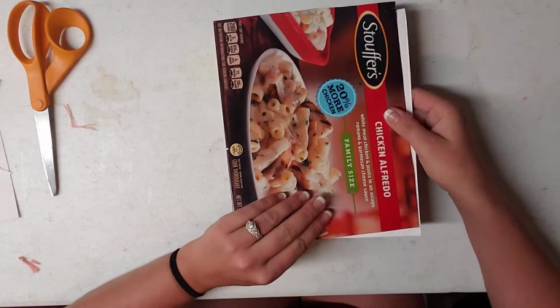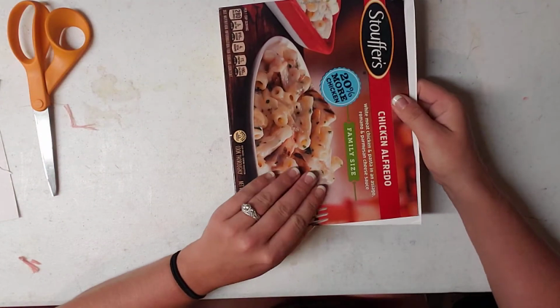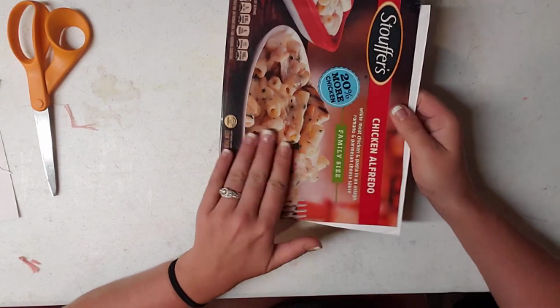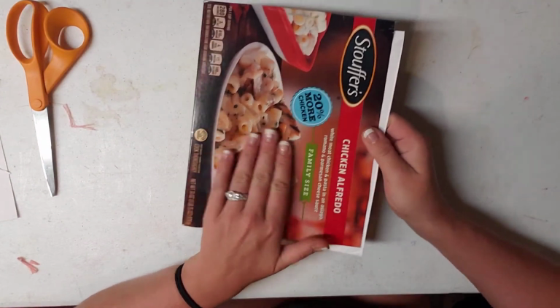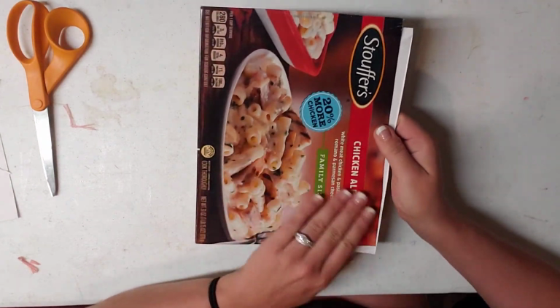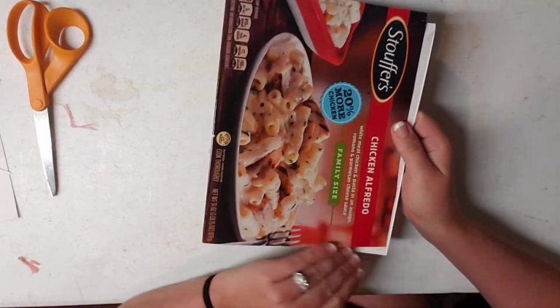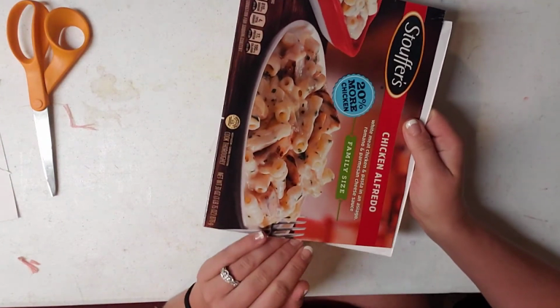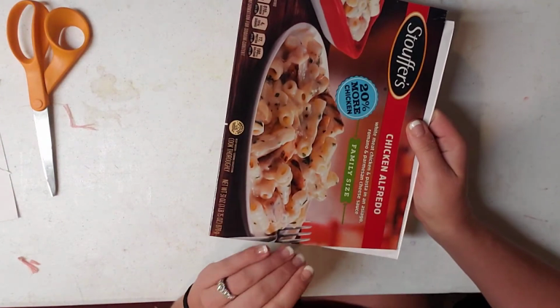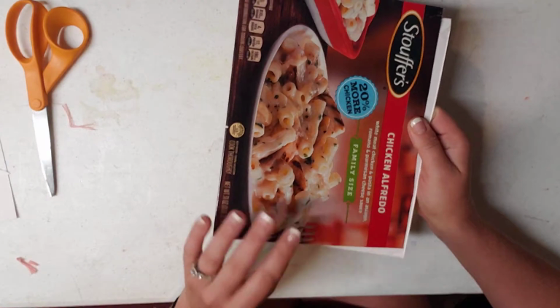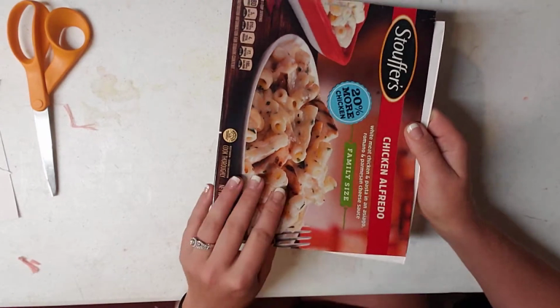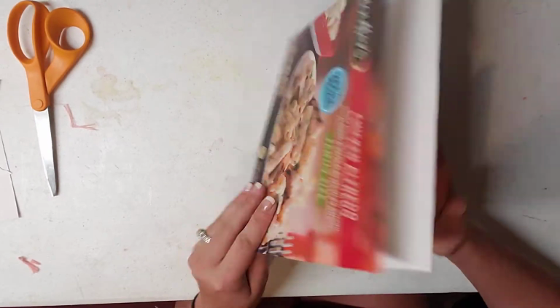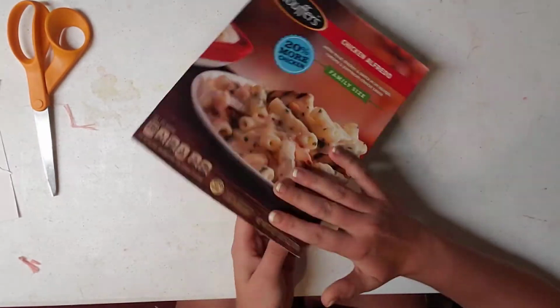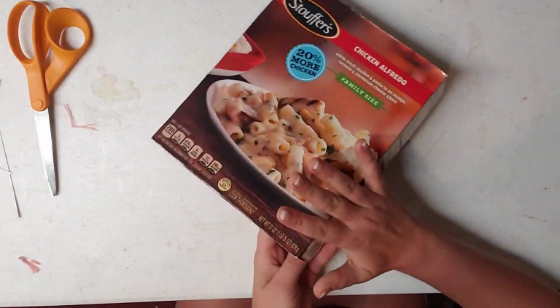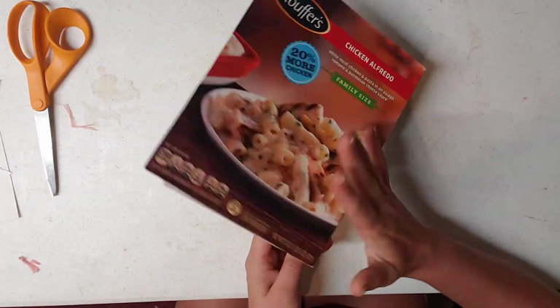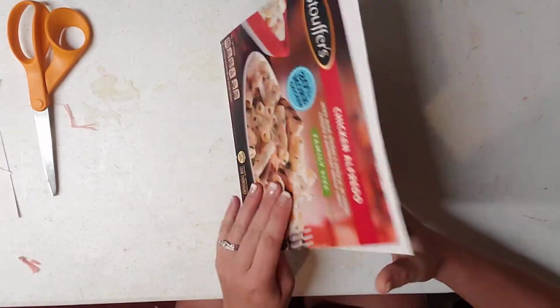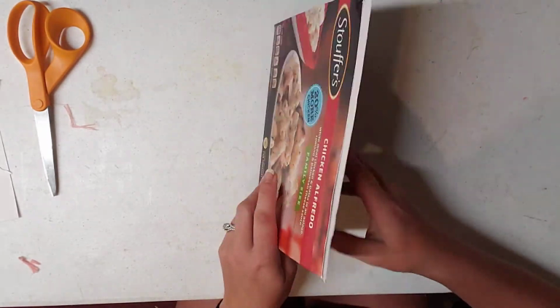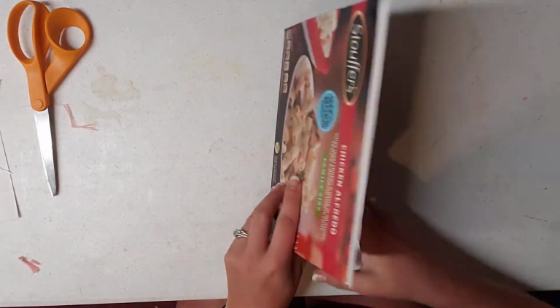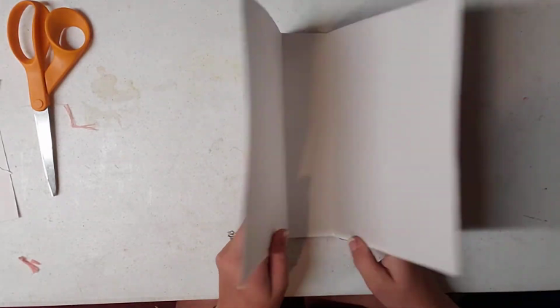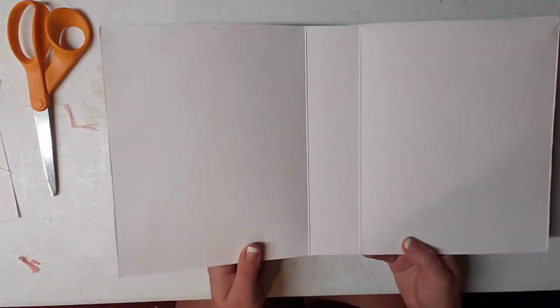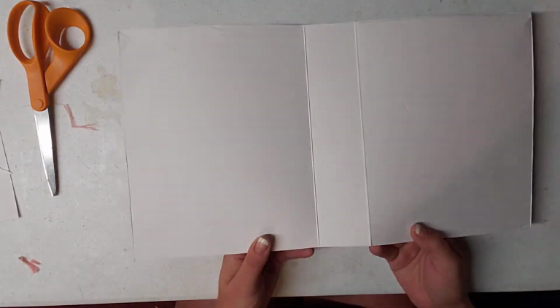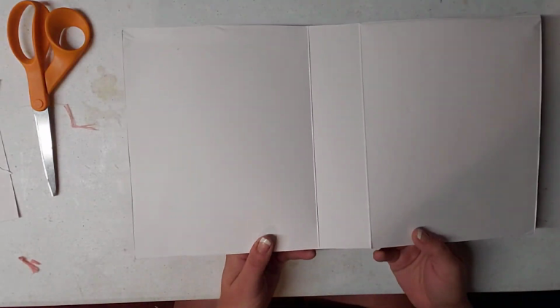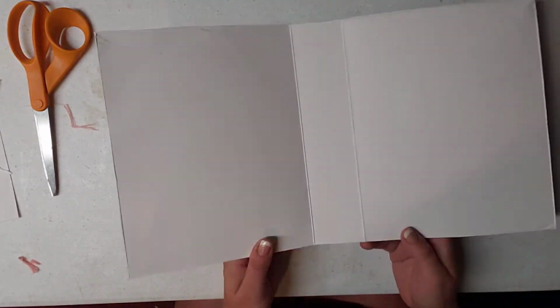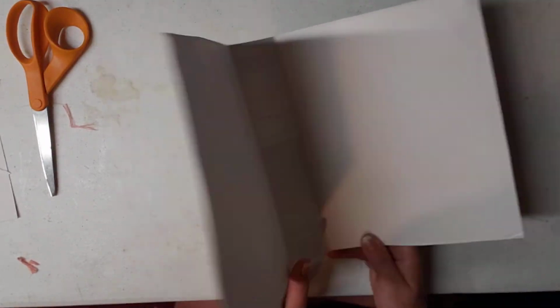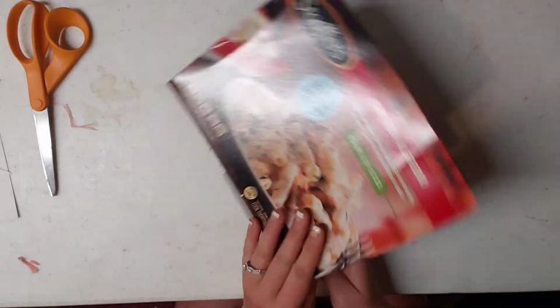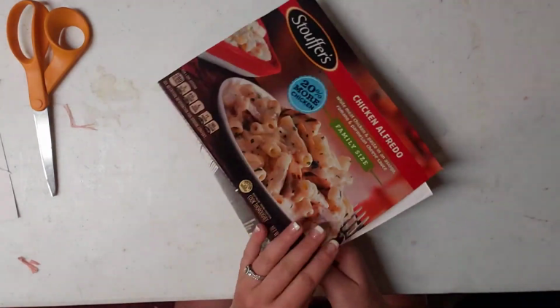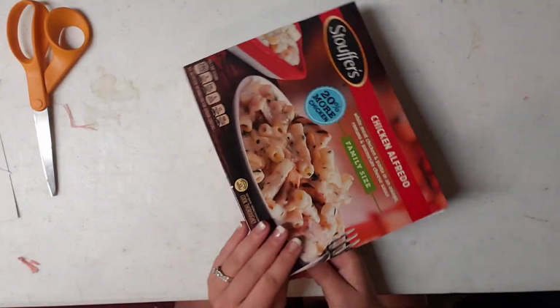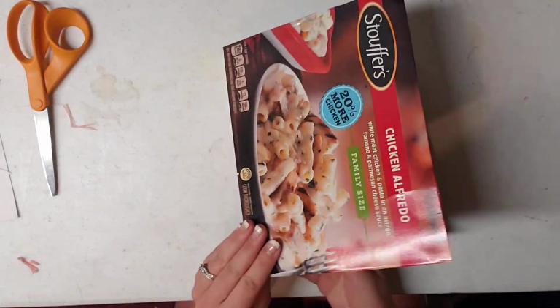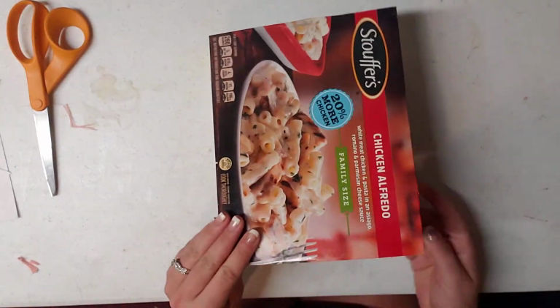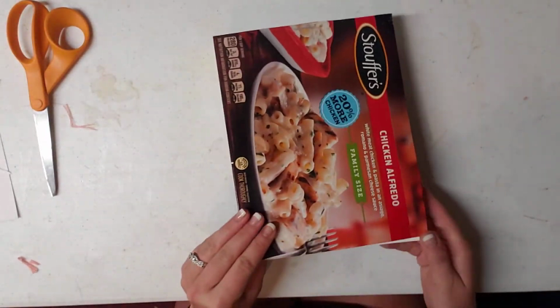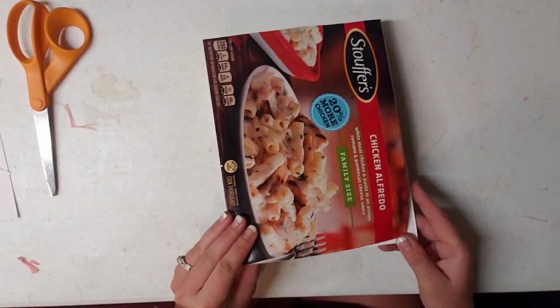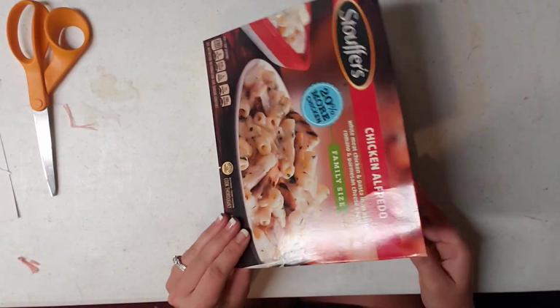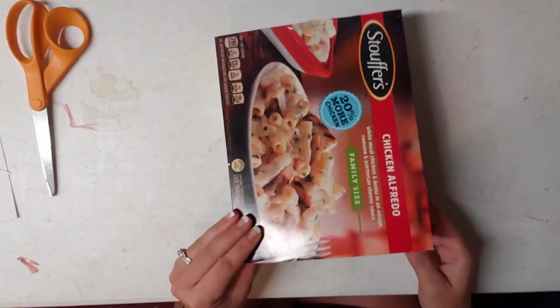Then you just decorate the front, the back, and the inside — and you've got your junk journal cover.